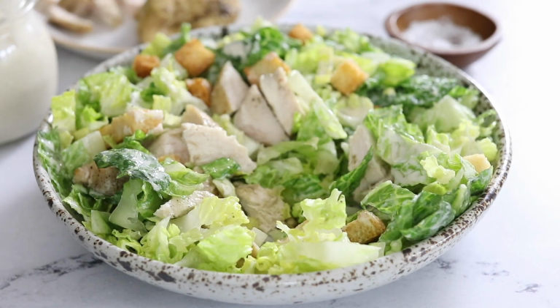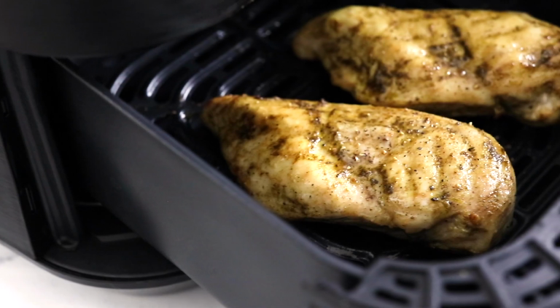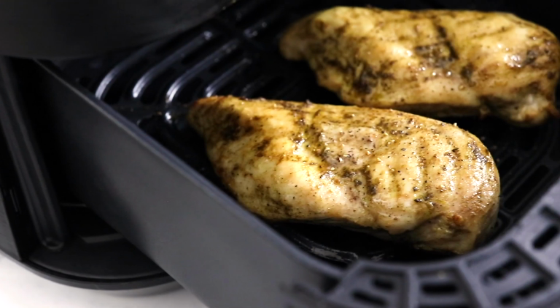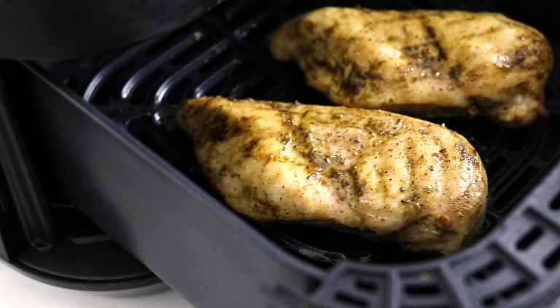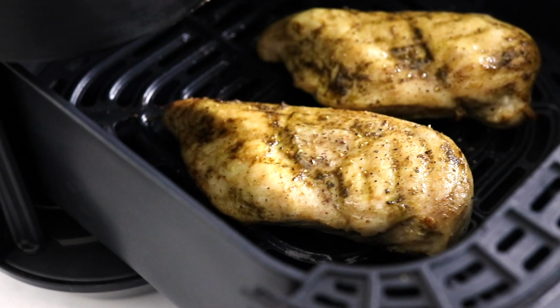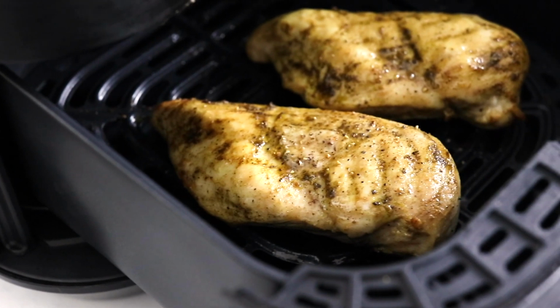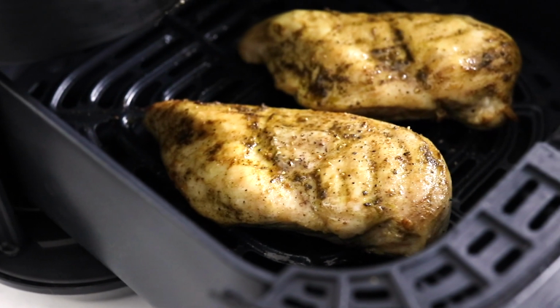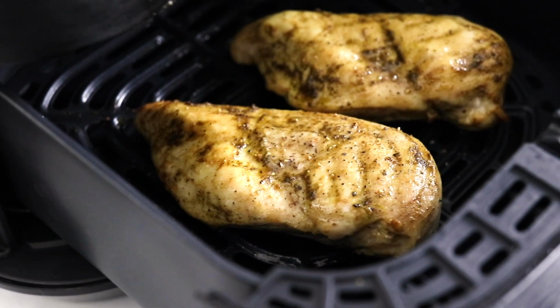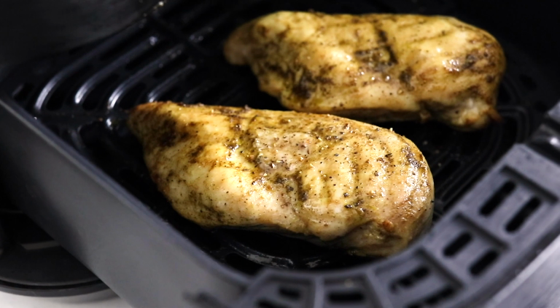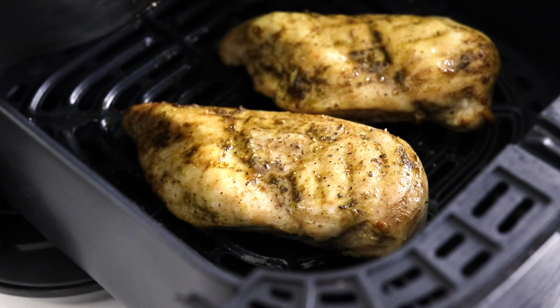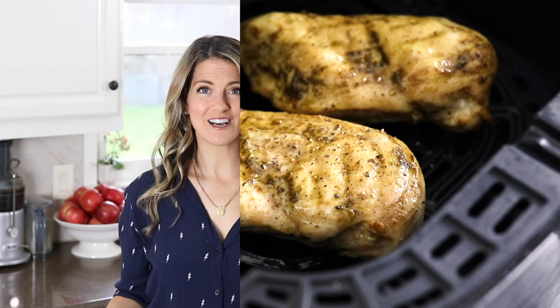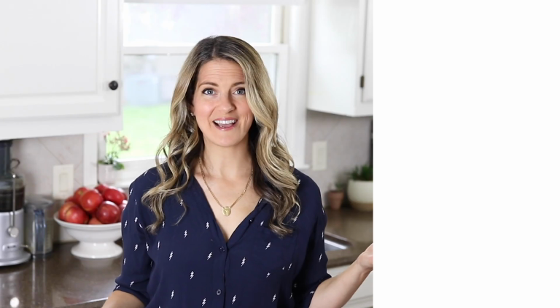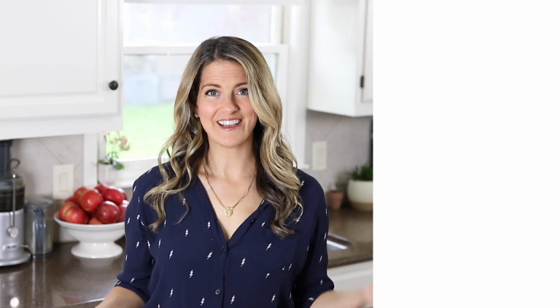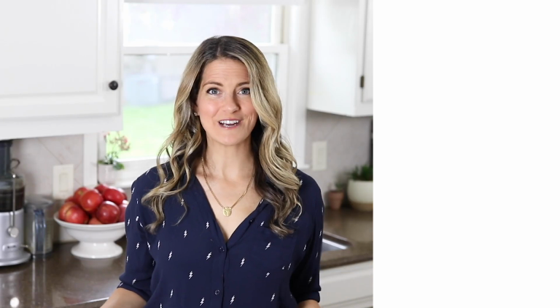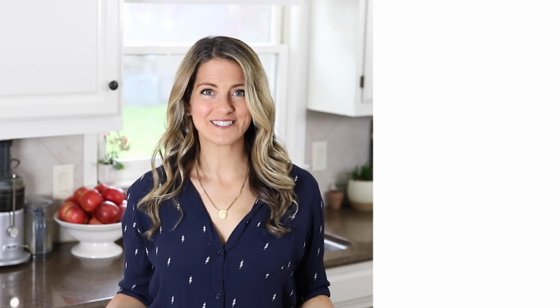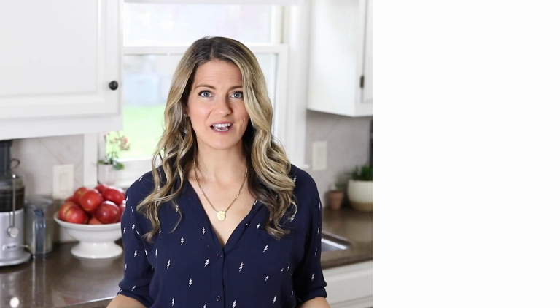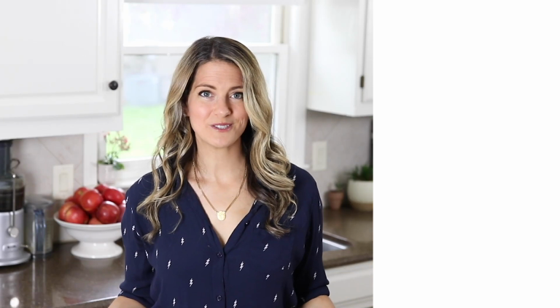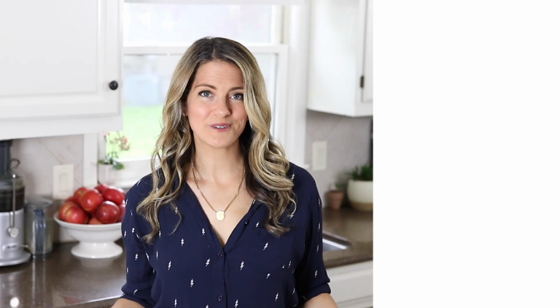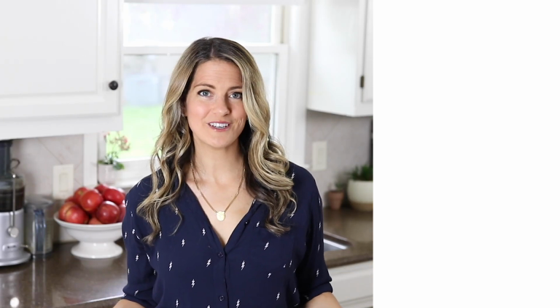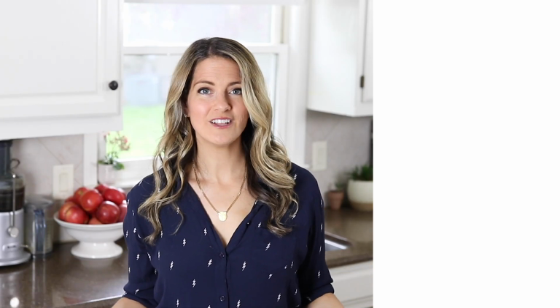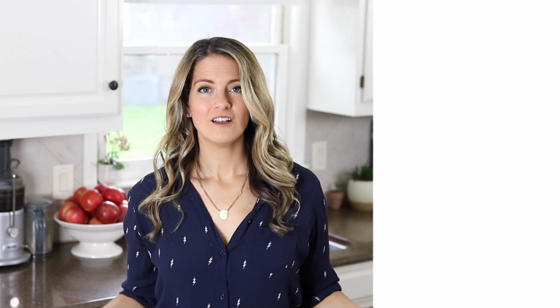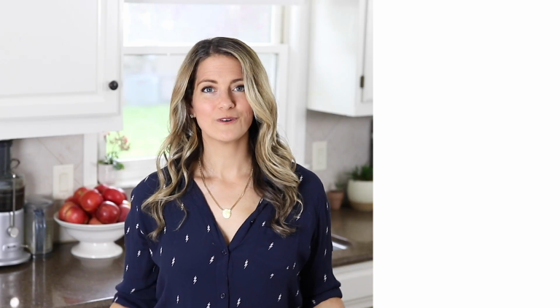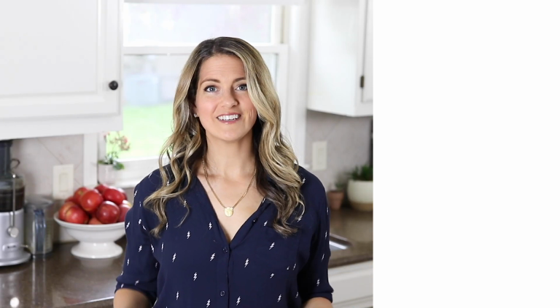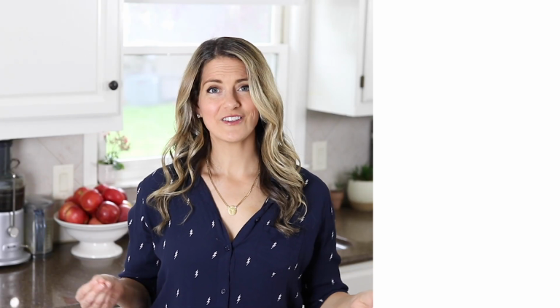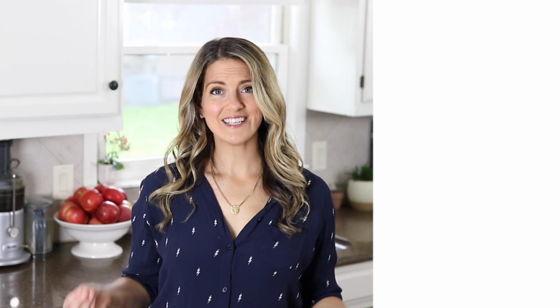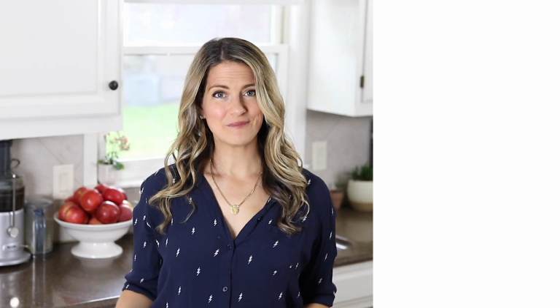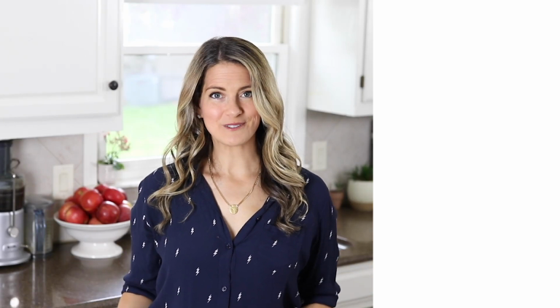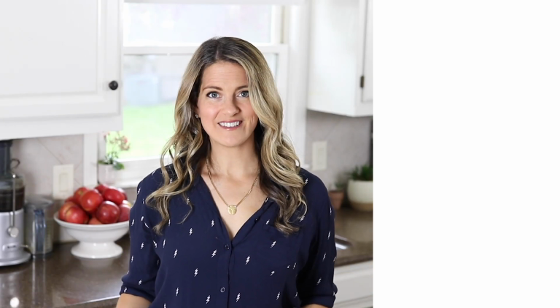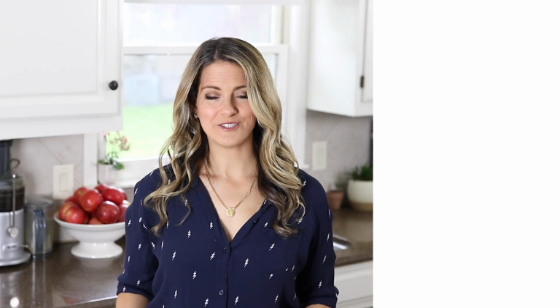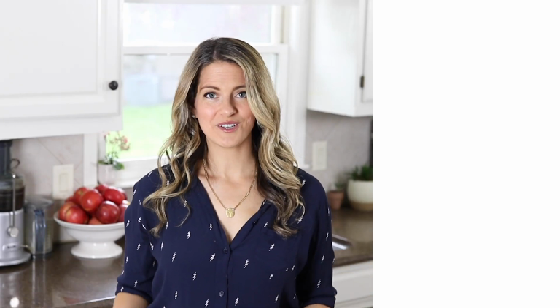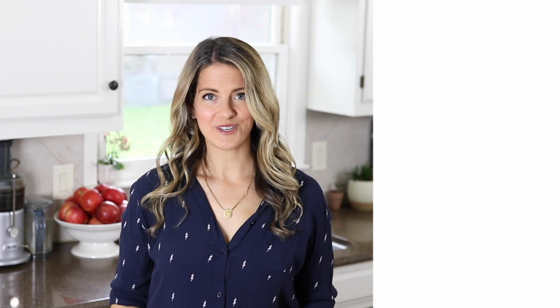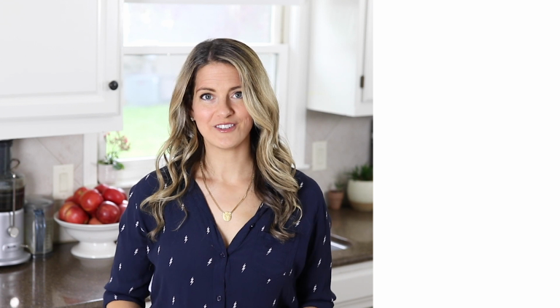If you enjoyed this video, be sure to also check out my air fryer salmon tutorial for another easy protein that you can cook in your air fryer.